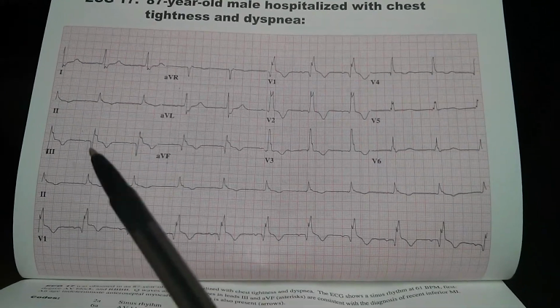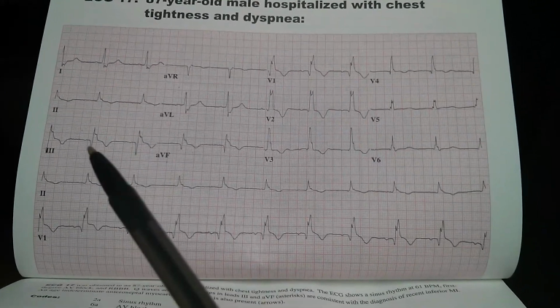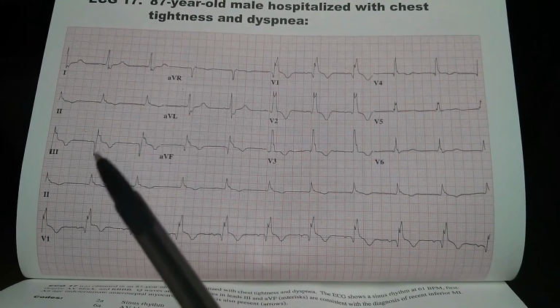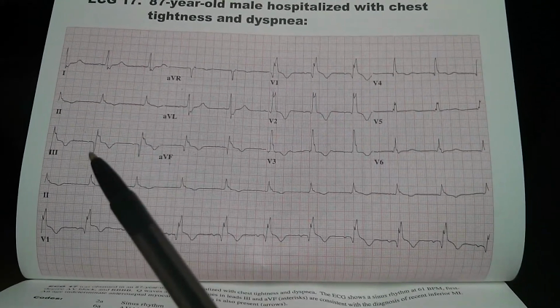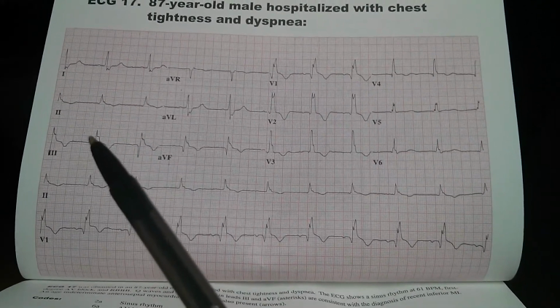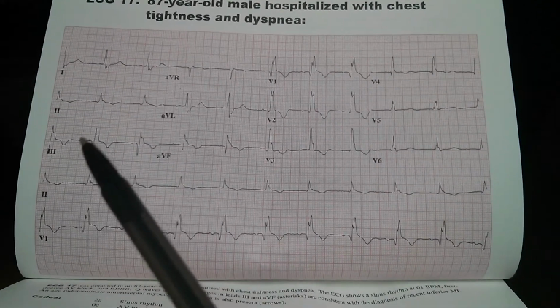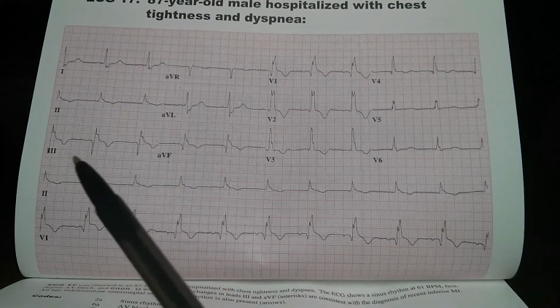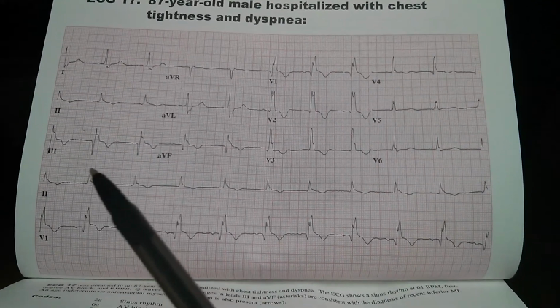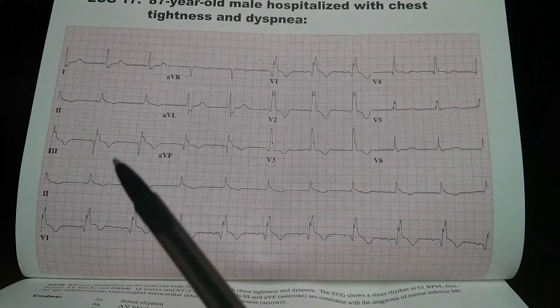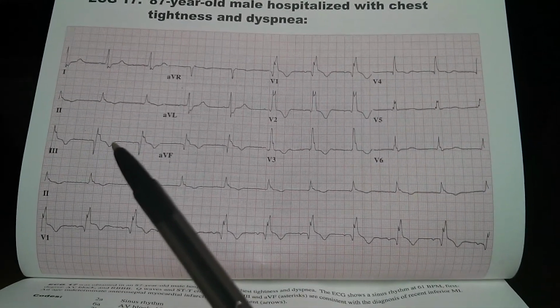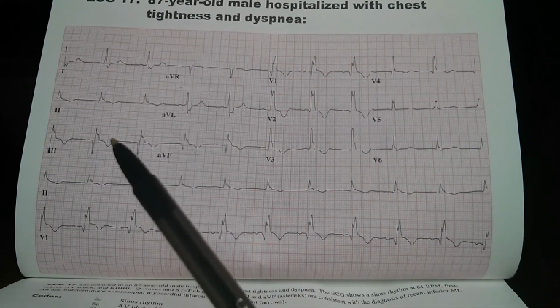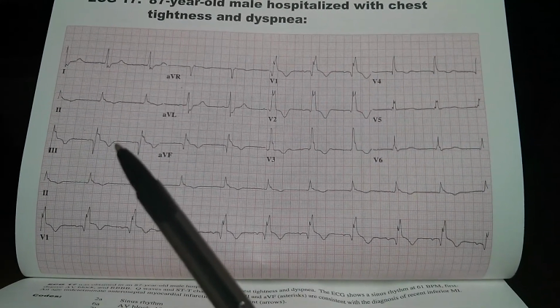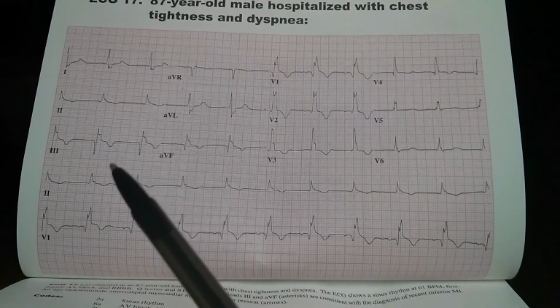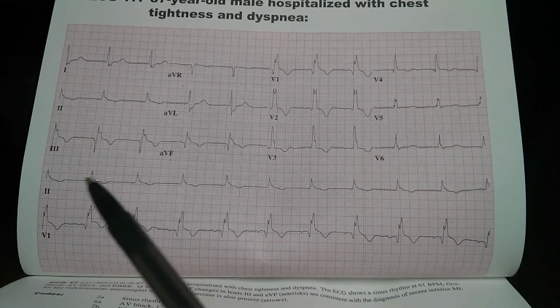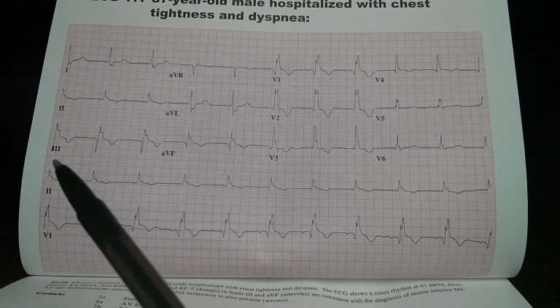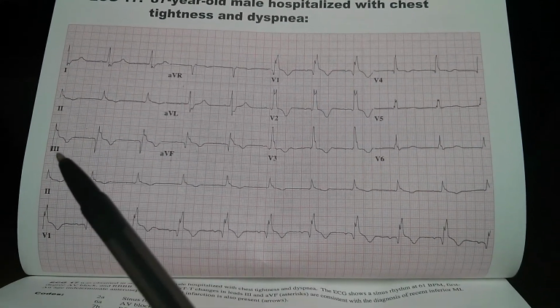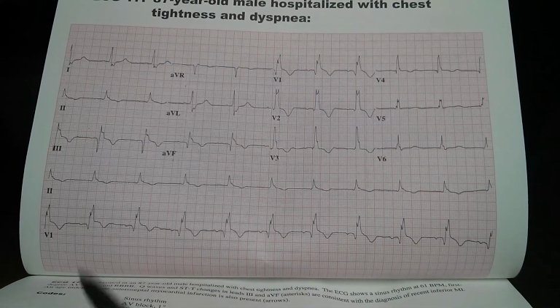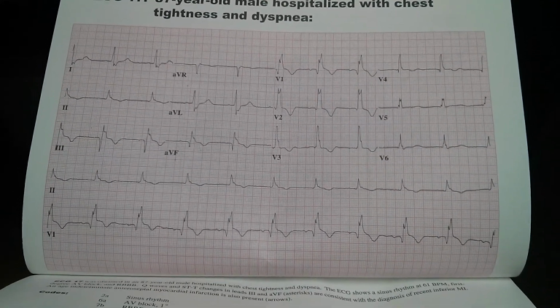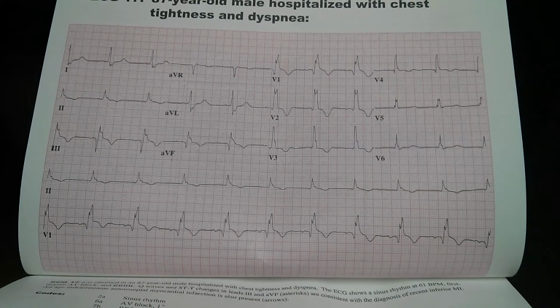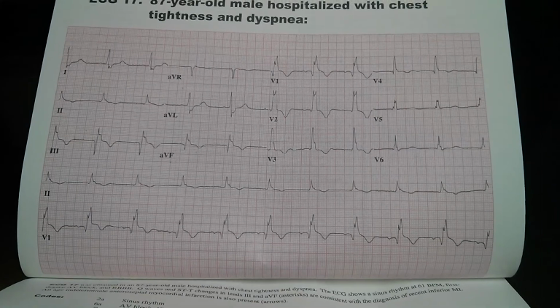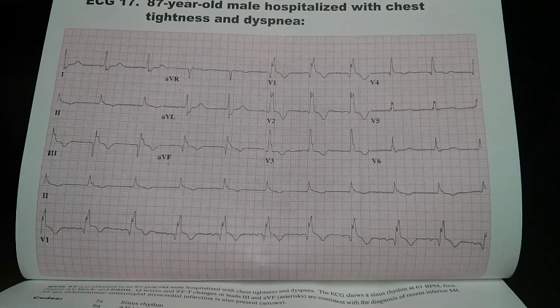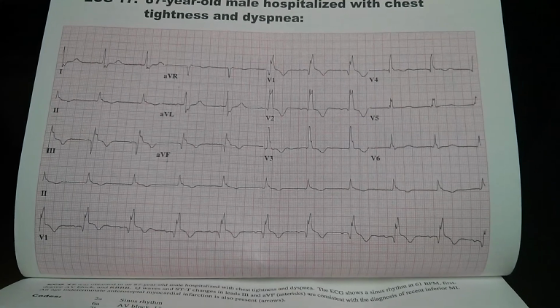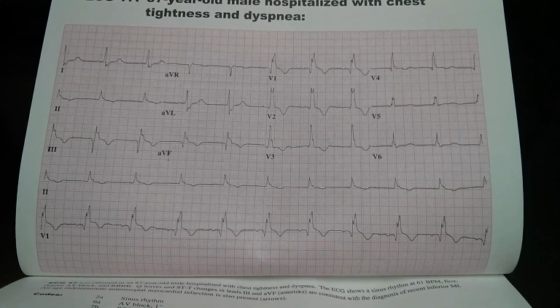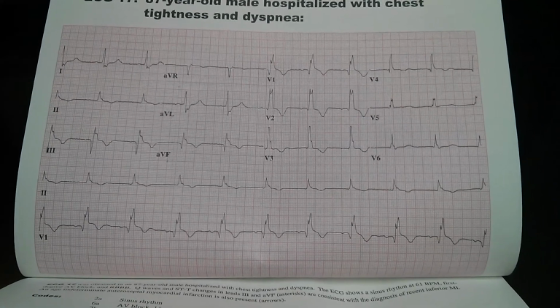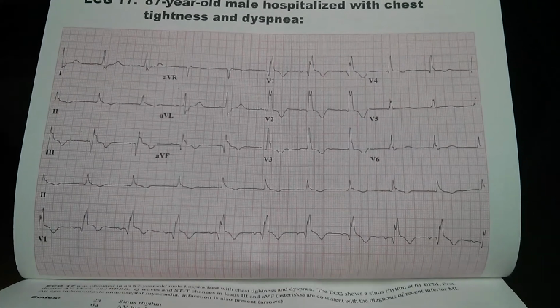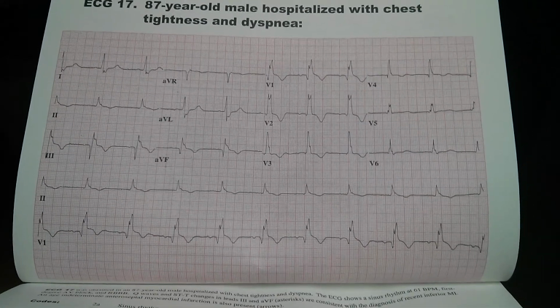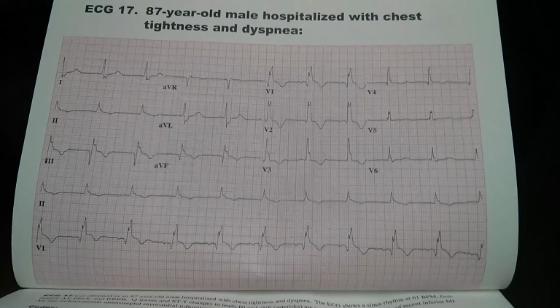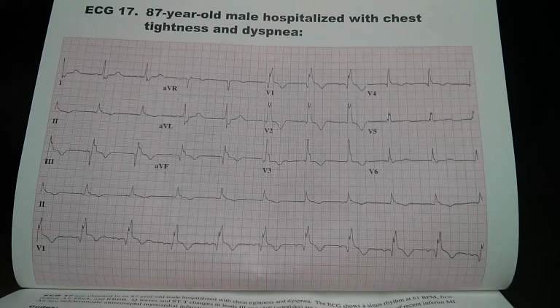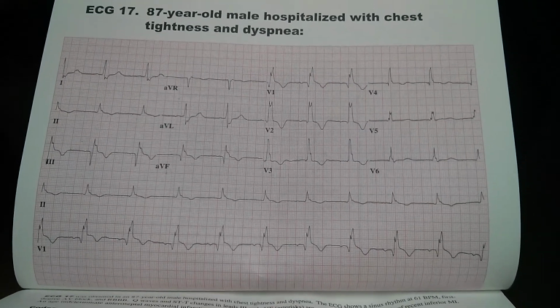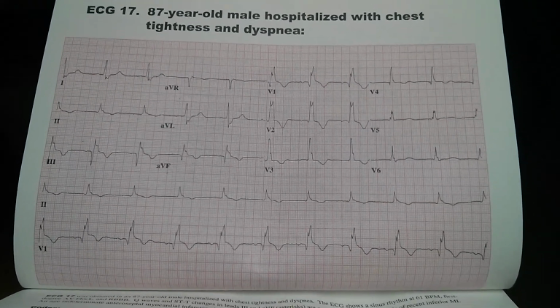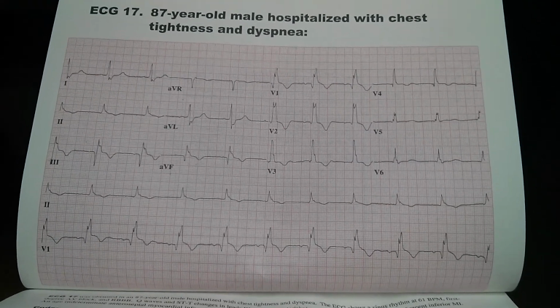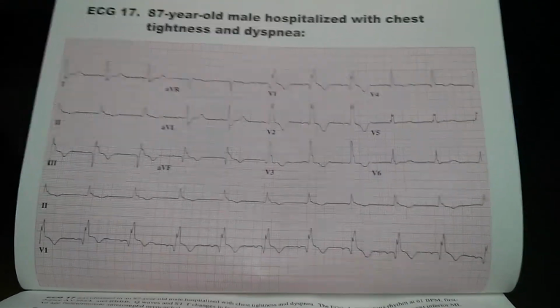On lead 3, we see prominent Q waves, indicating myocardial injury.